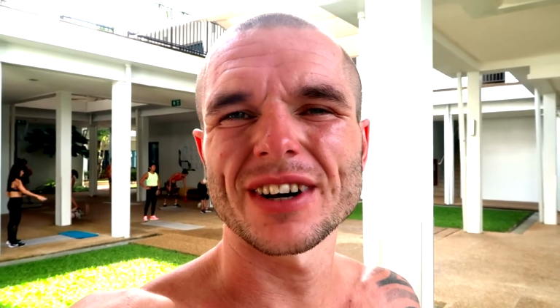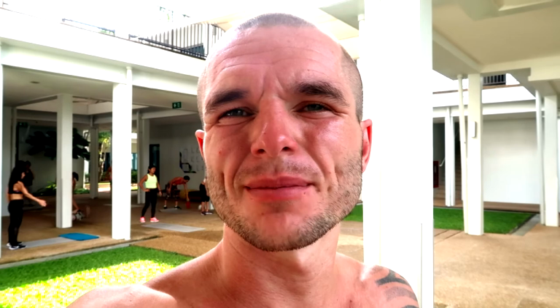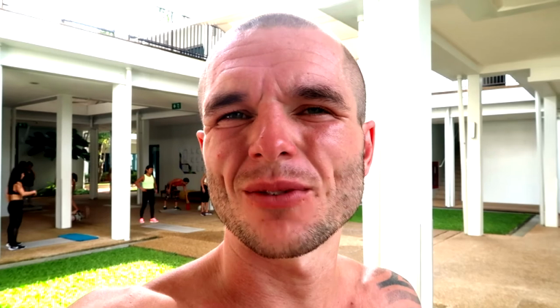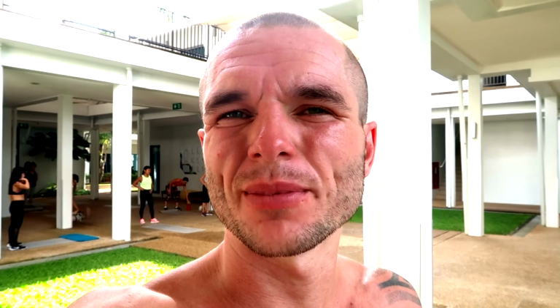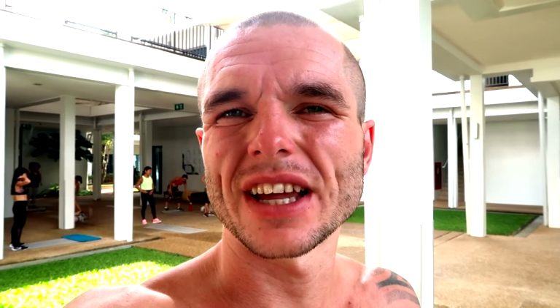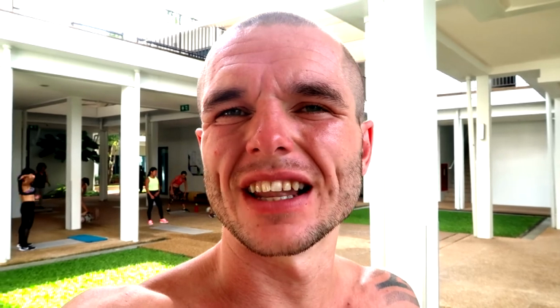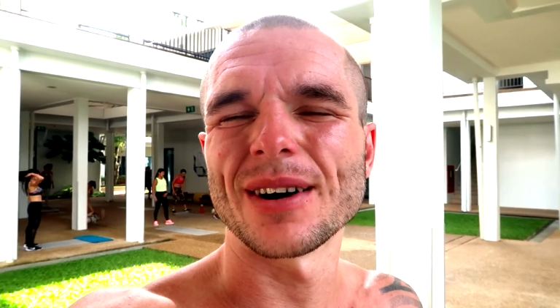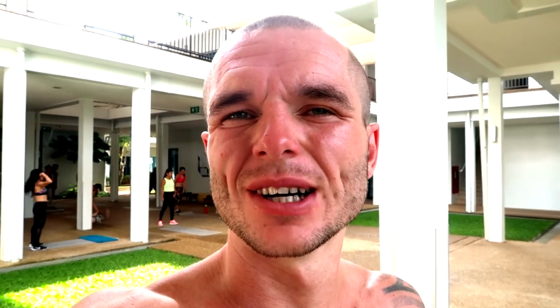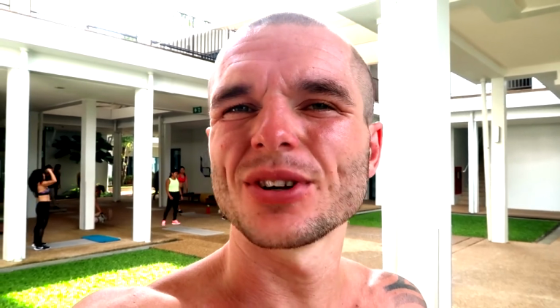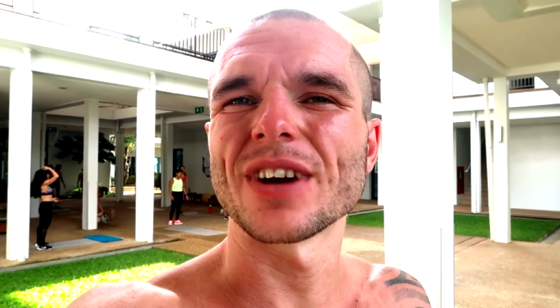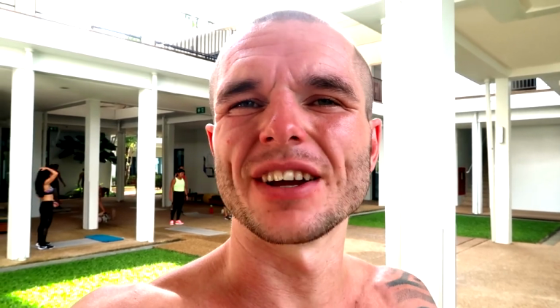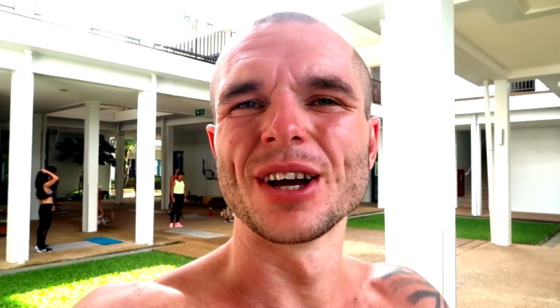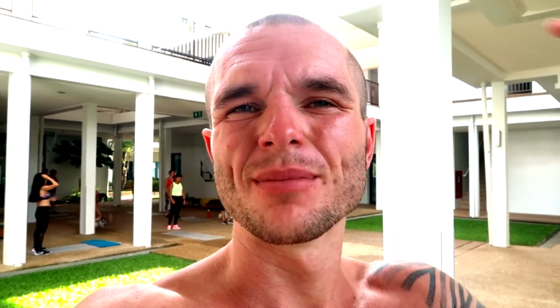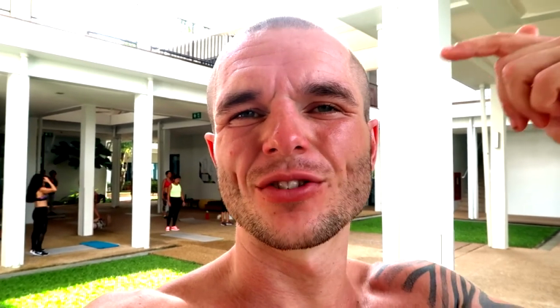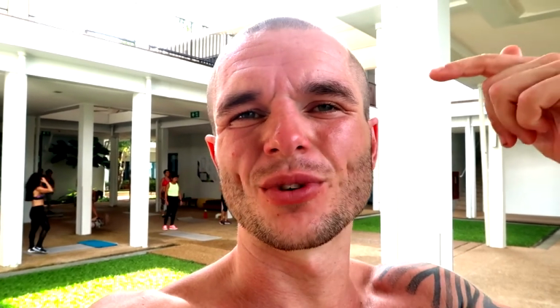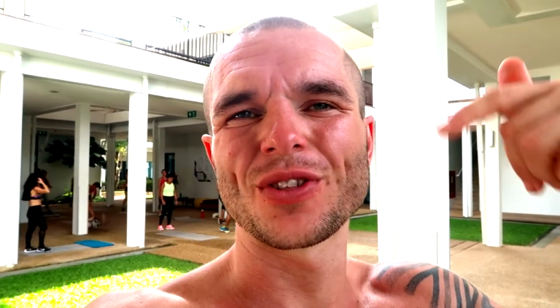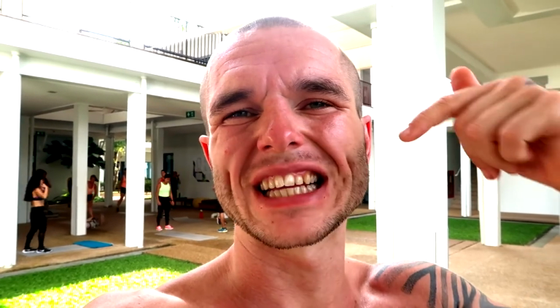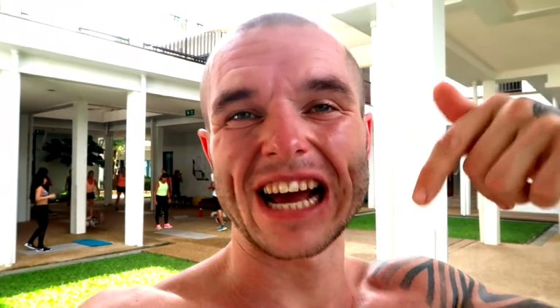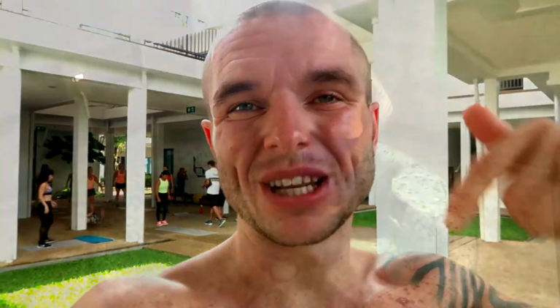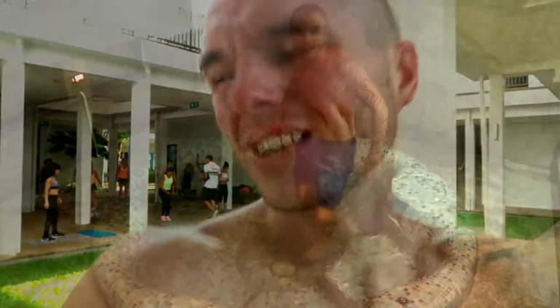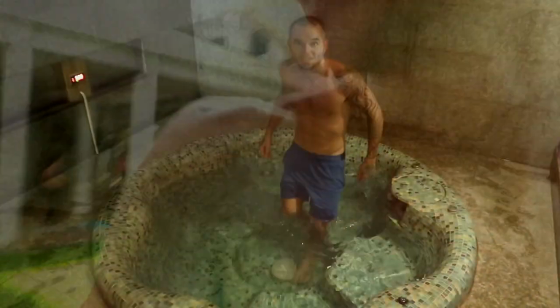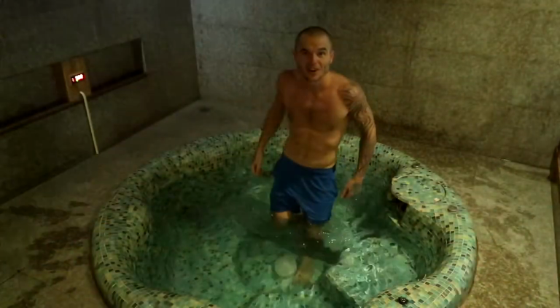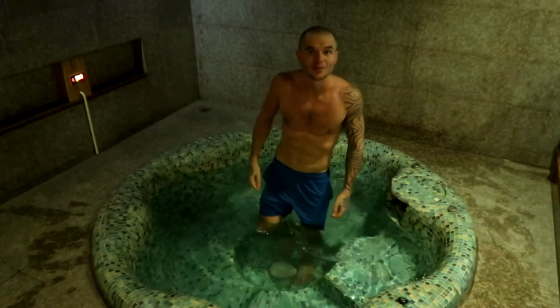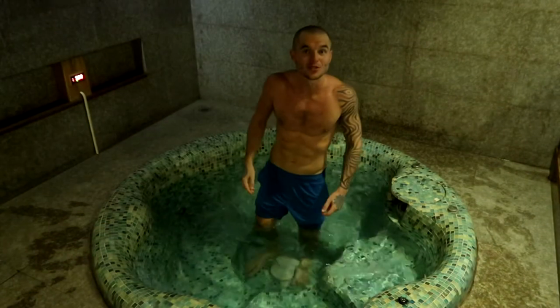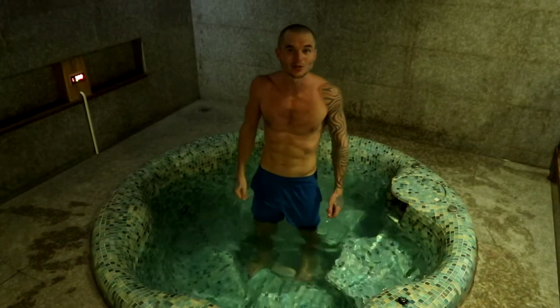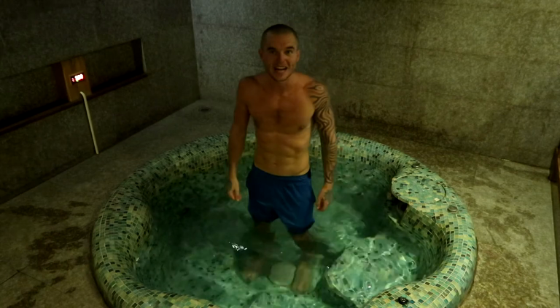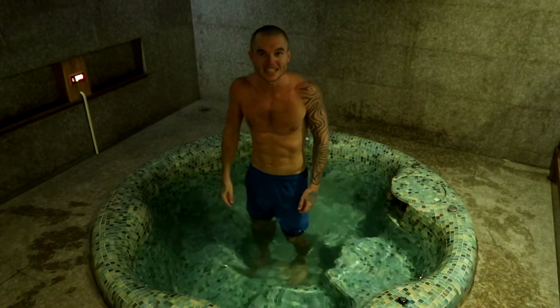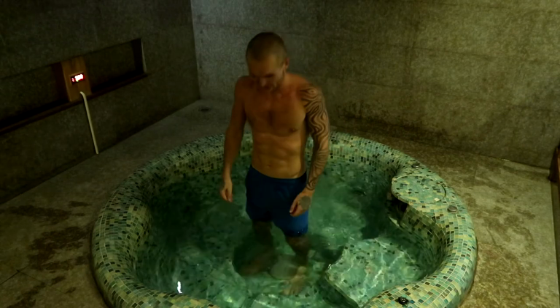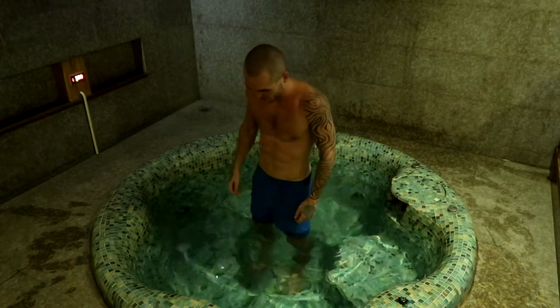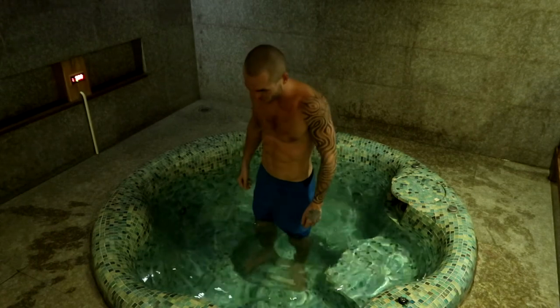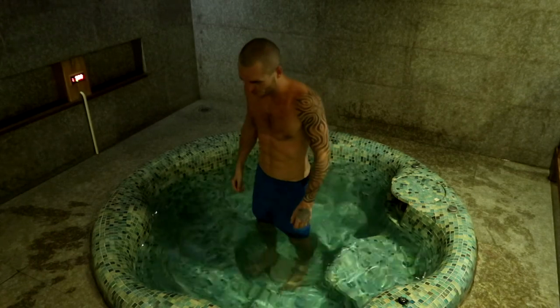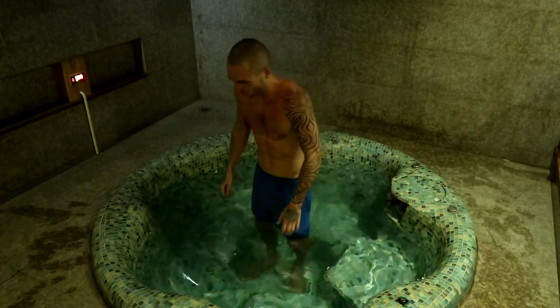I reckon about 1% lower — what do you reckon? Post what you think down below. Now it's time to cool down in 9 degree water.